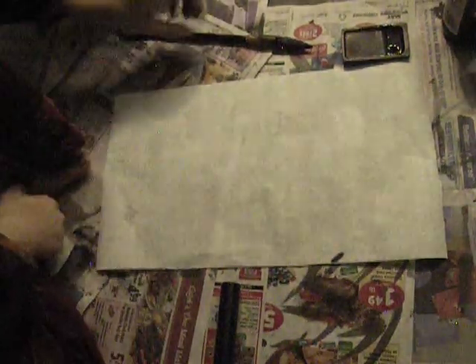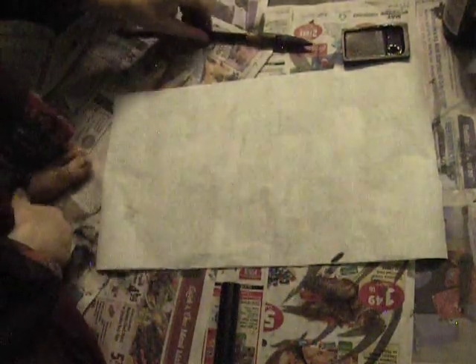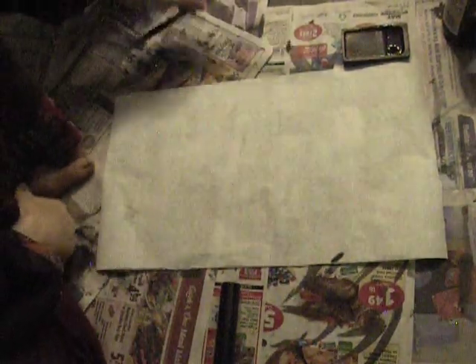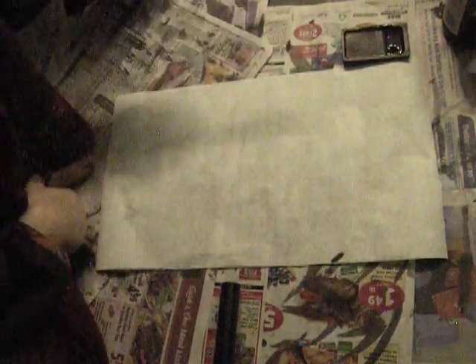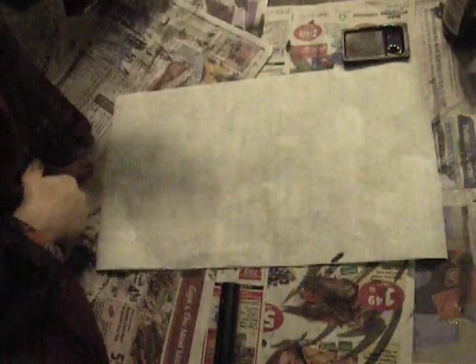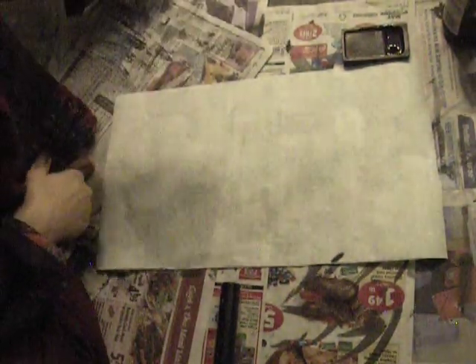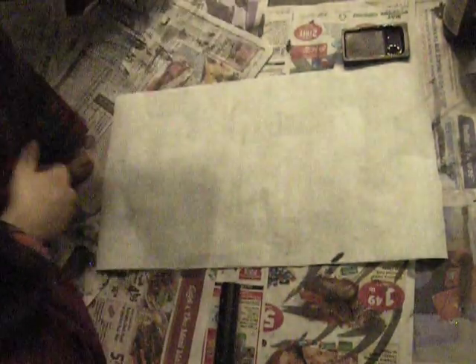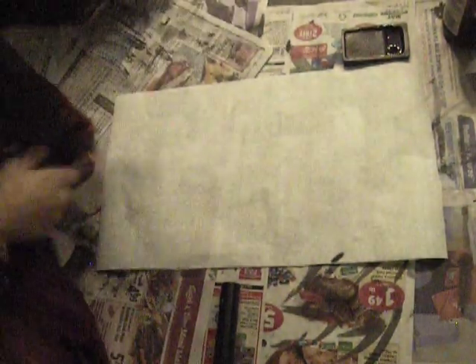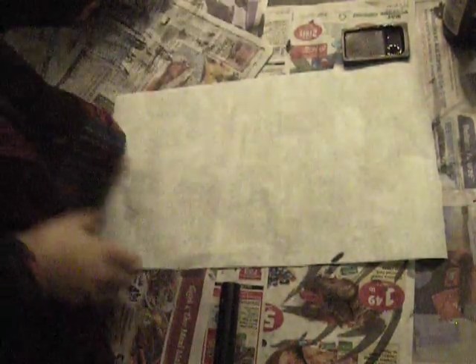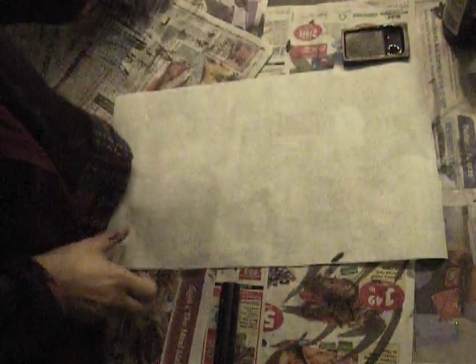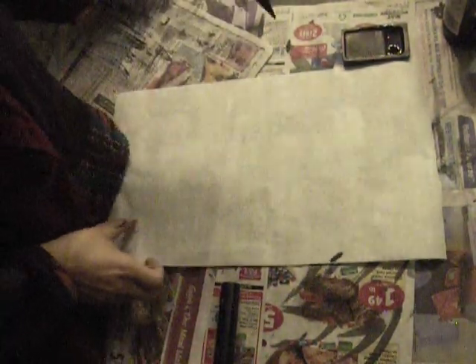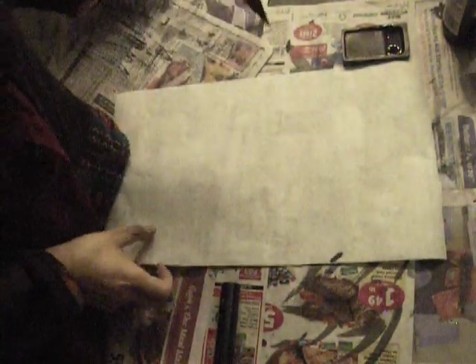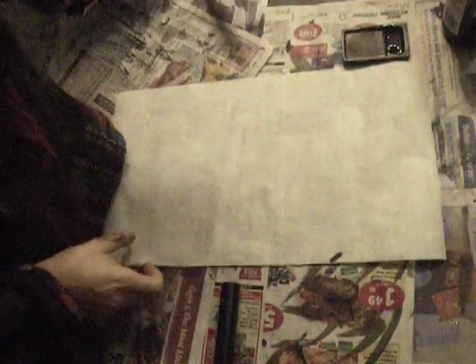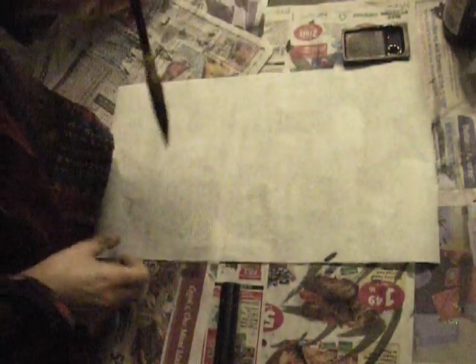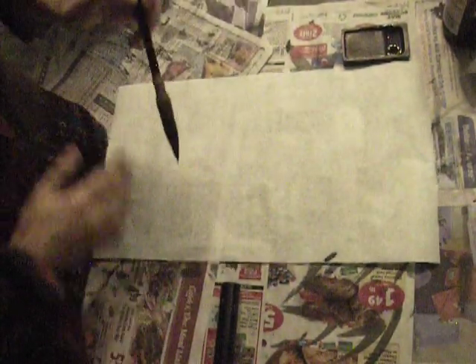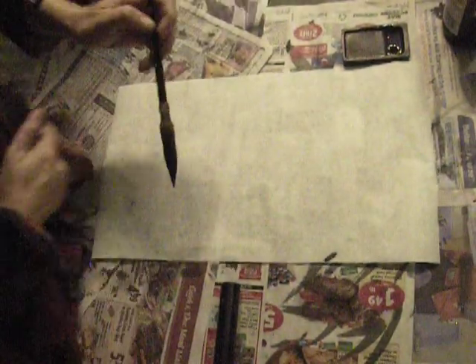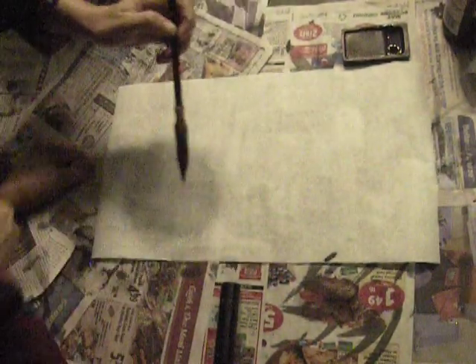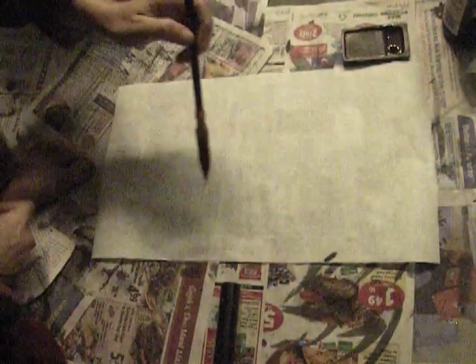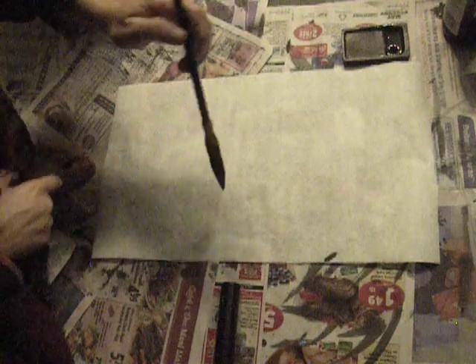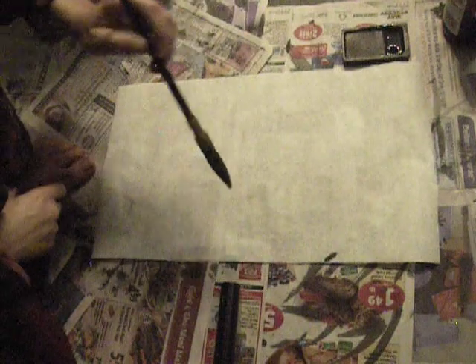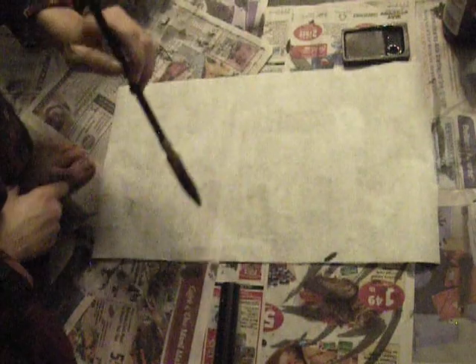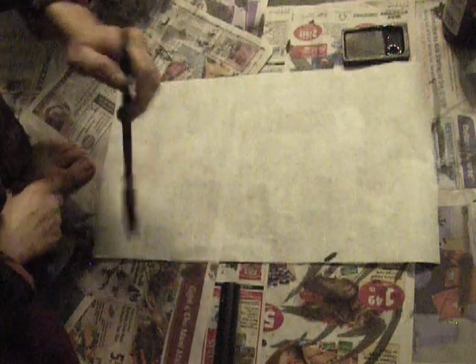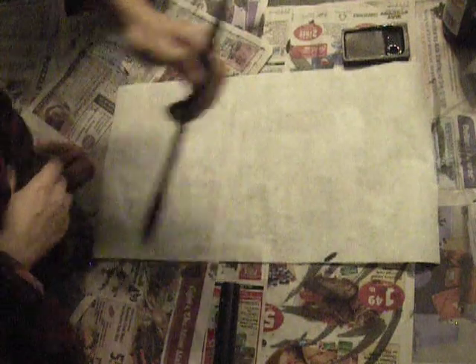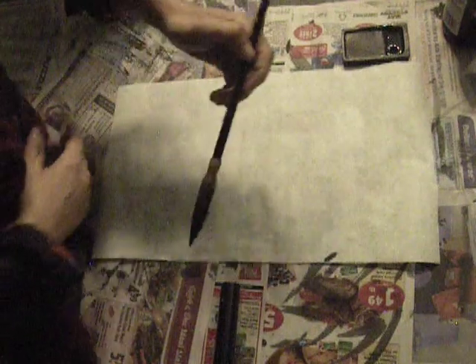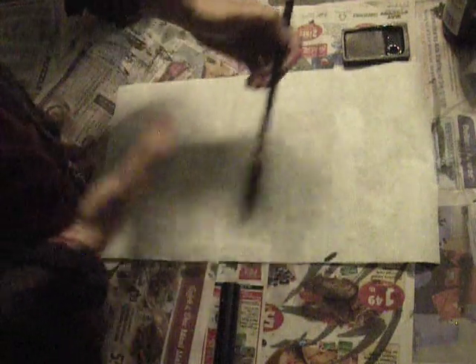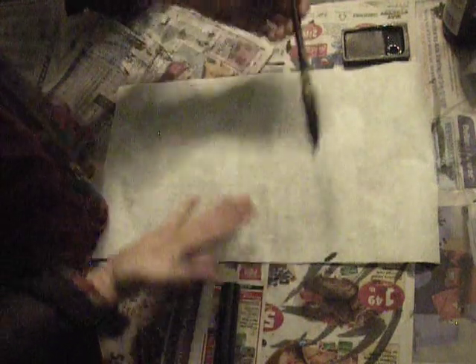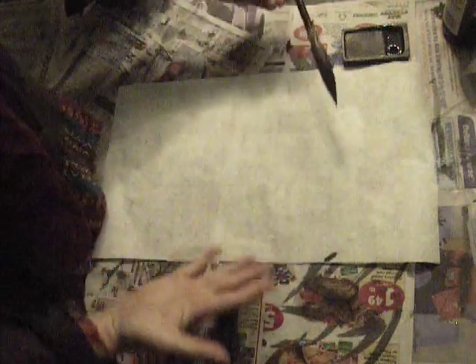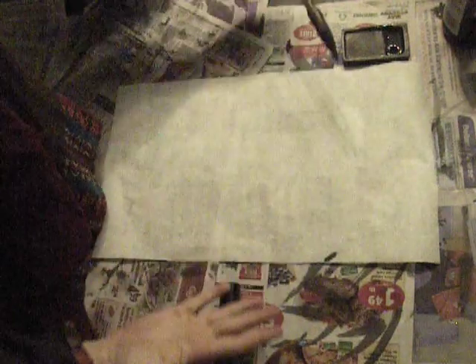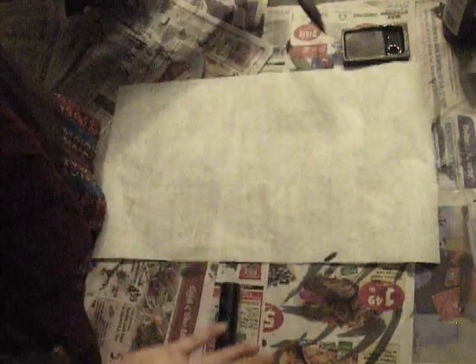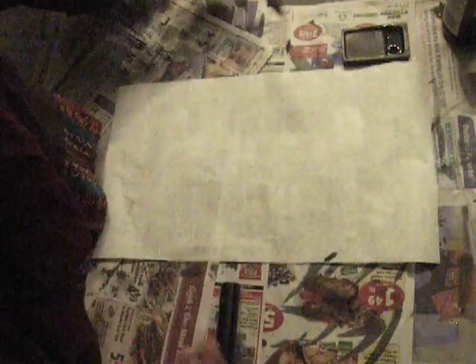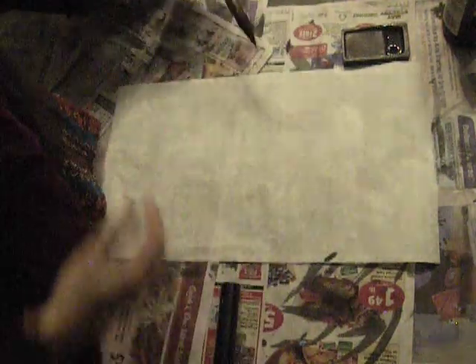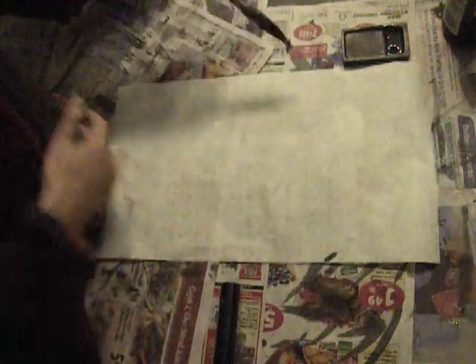Hello friends, welcome back to Bamboo Land, where we are drawing bamboo.